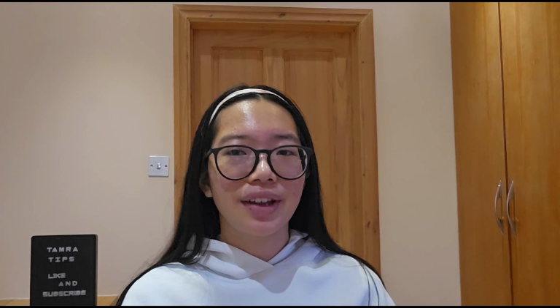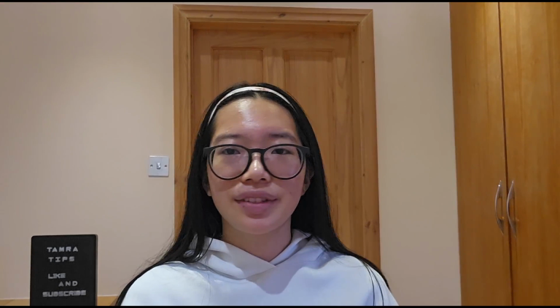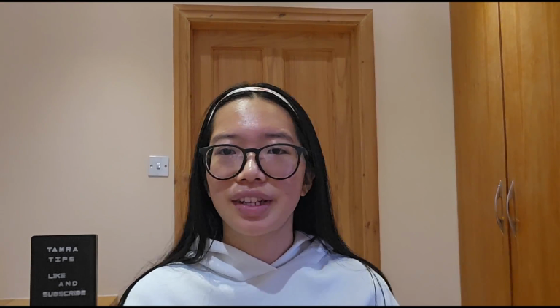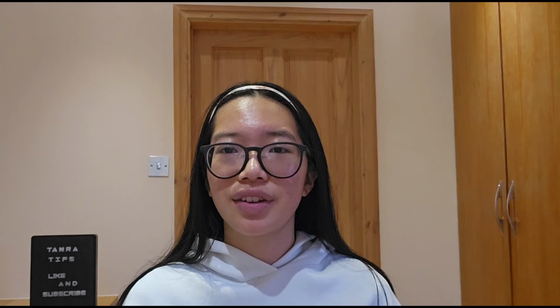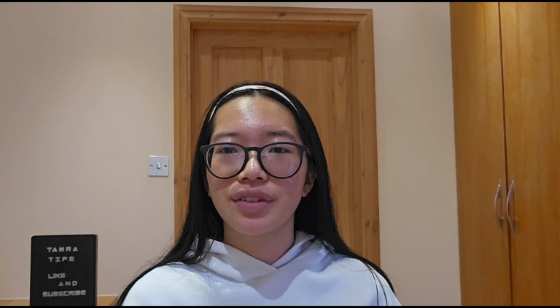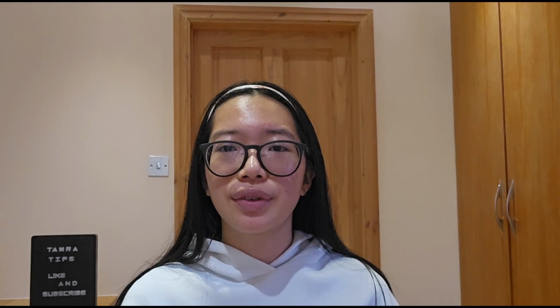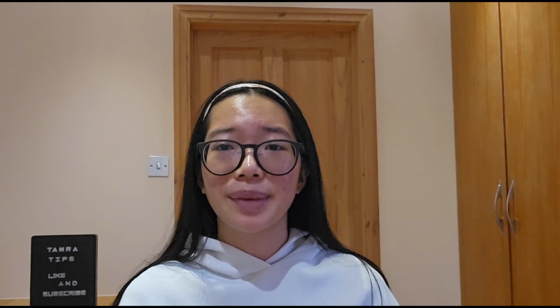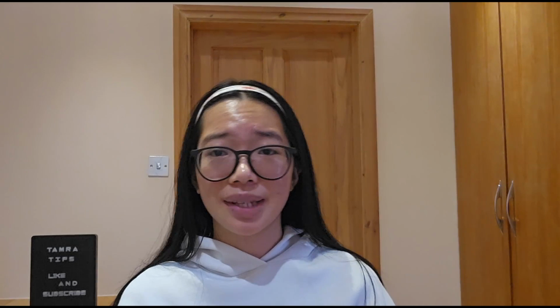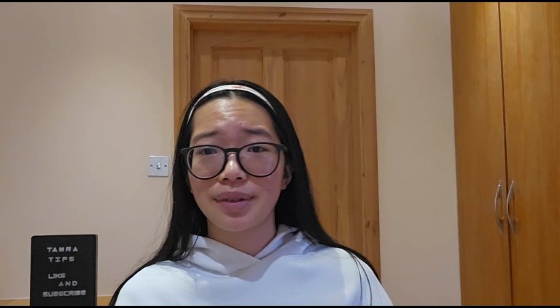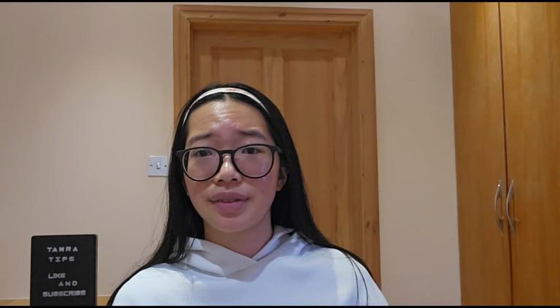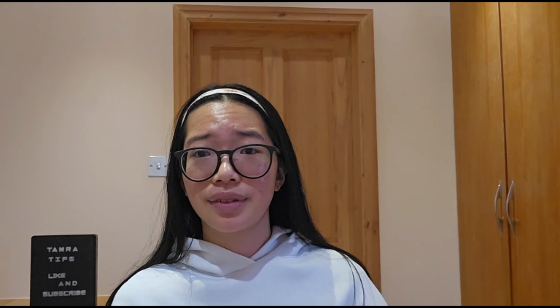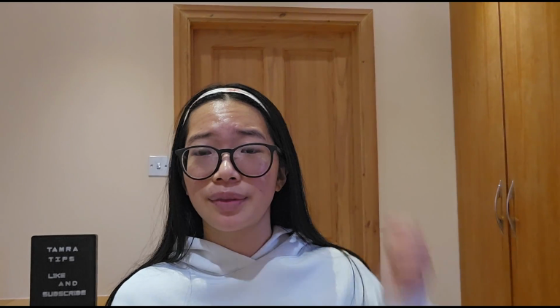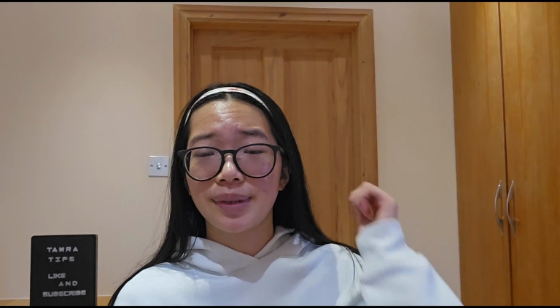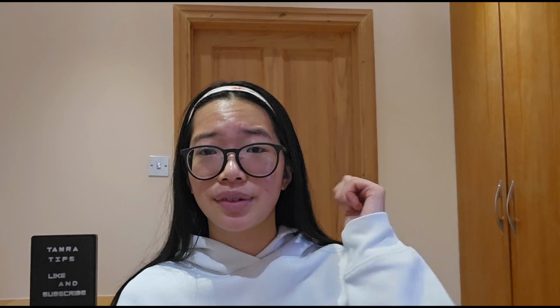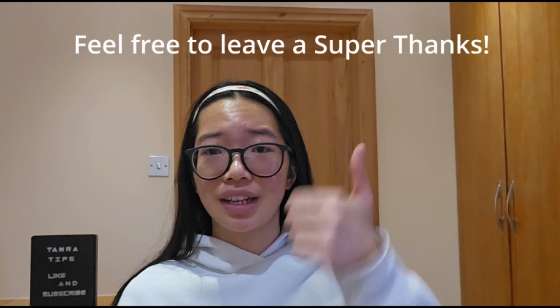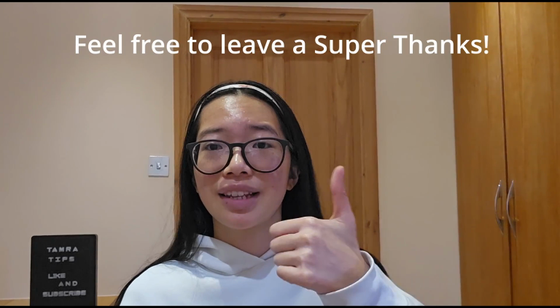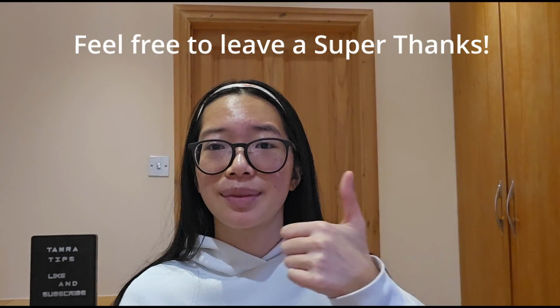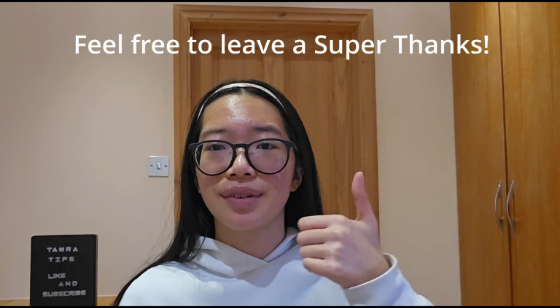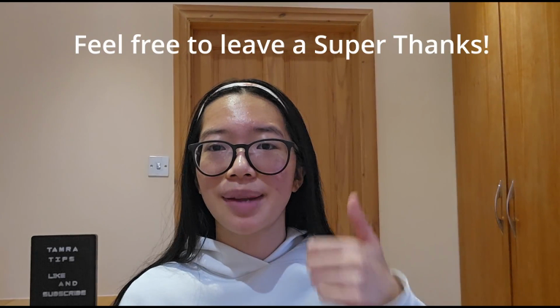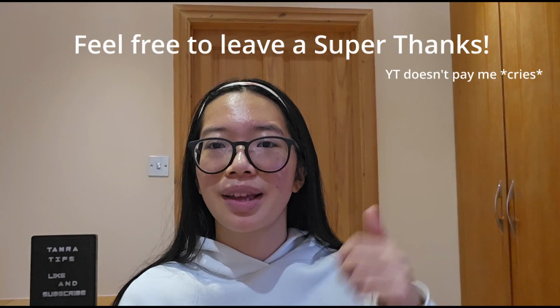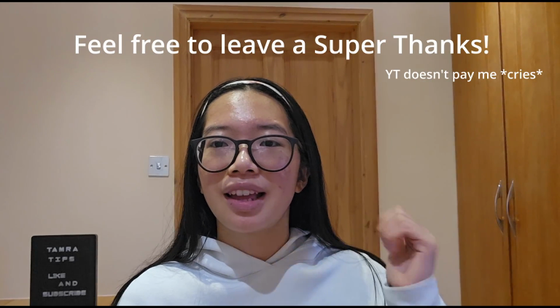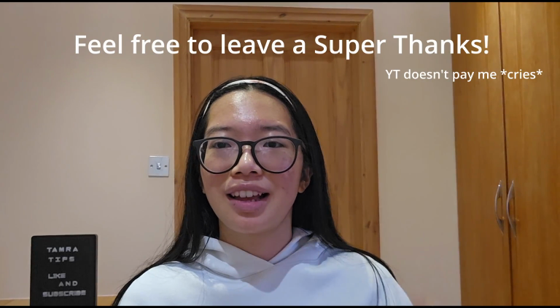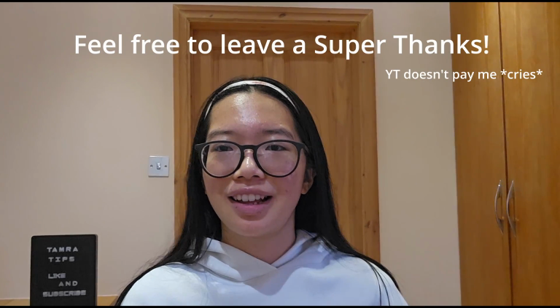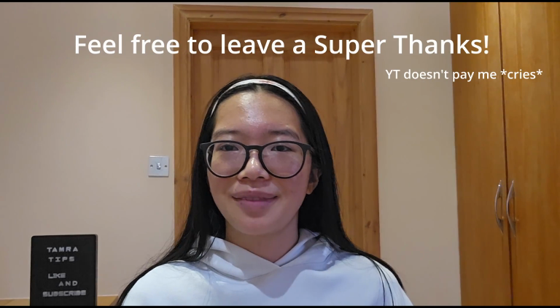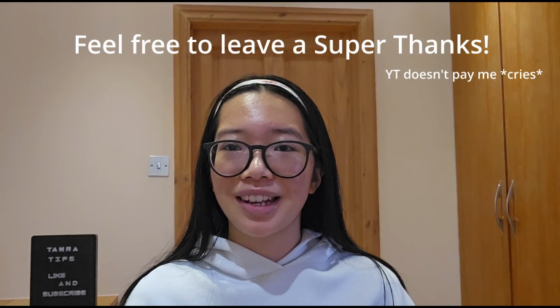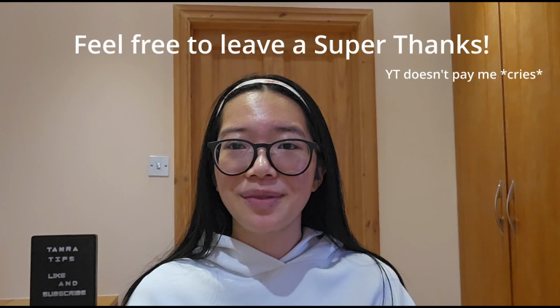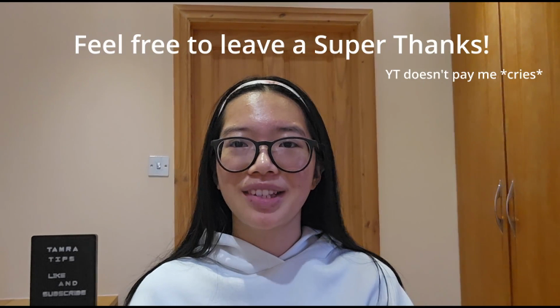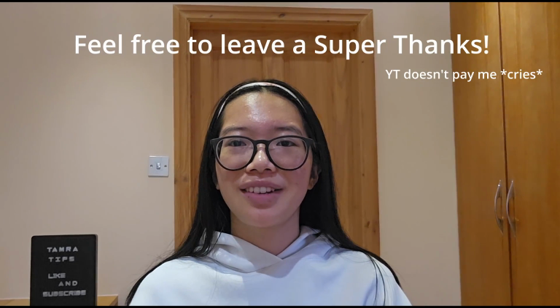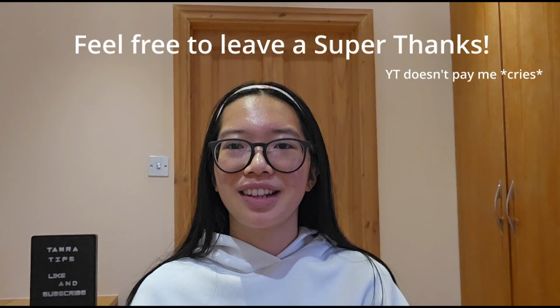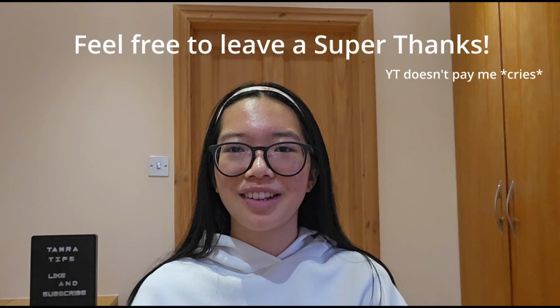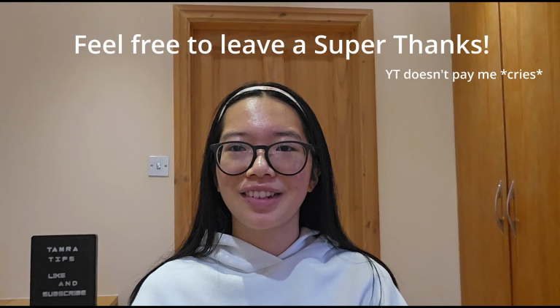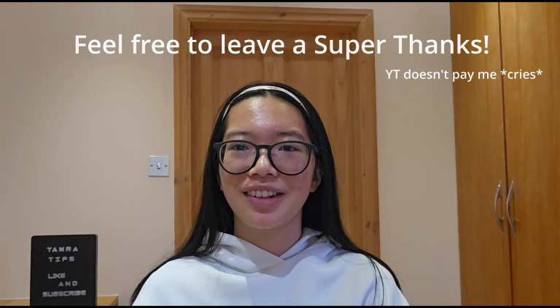I wish you the best of luck with your revision. If you found this video useful and my tips helpful, be sure to like and subscribe, and I hope to see you in another video.